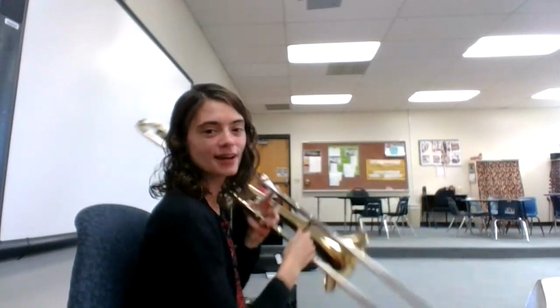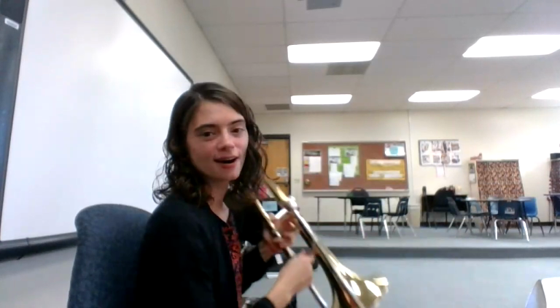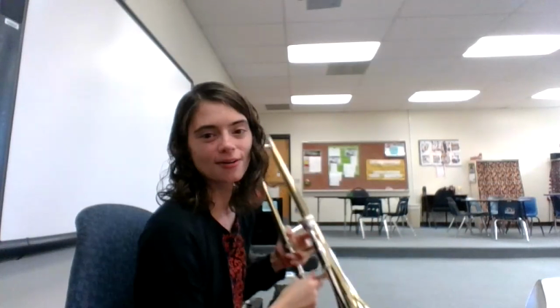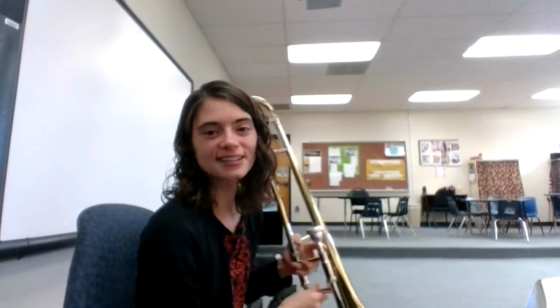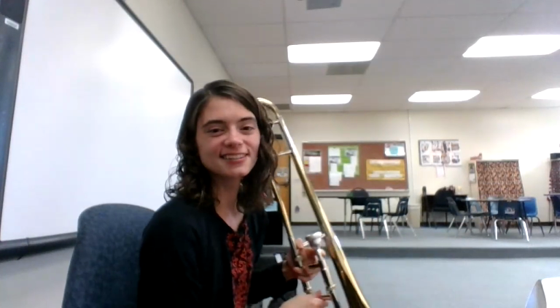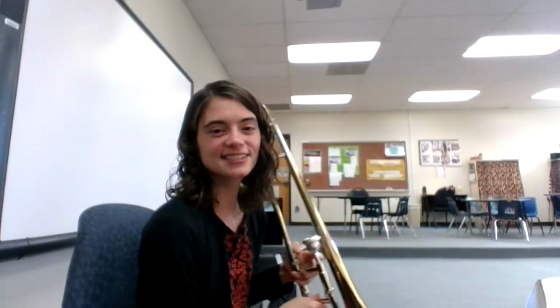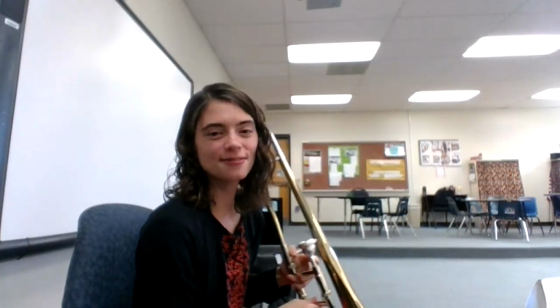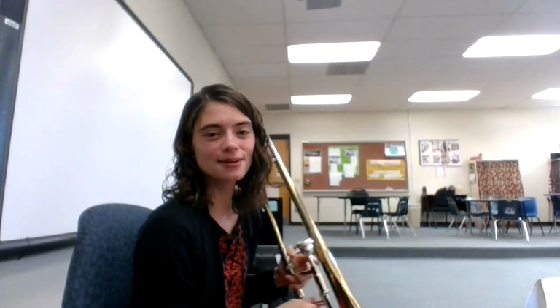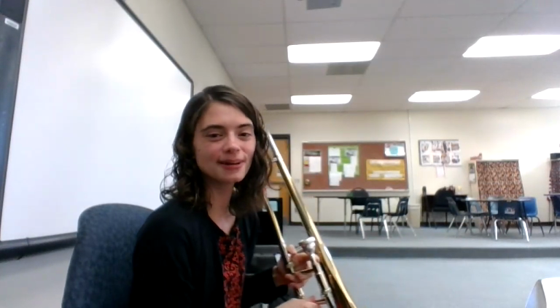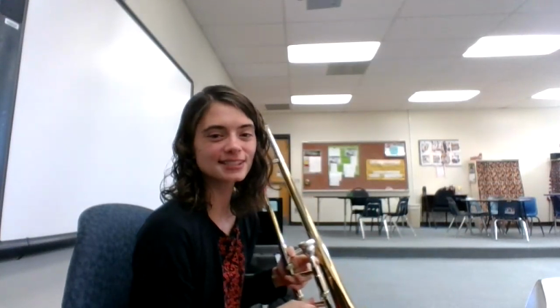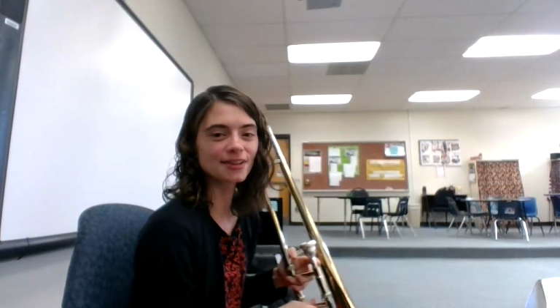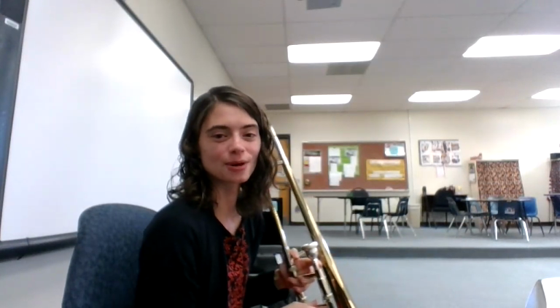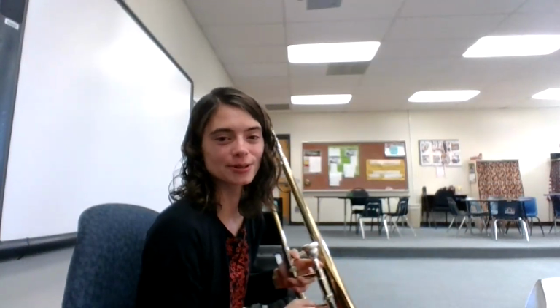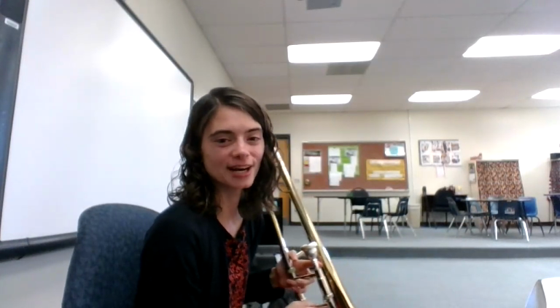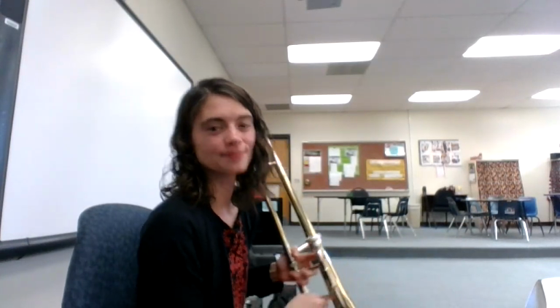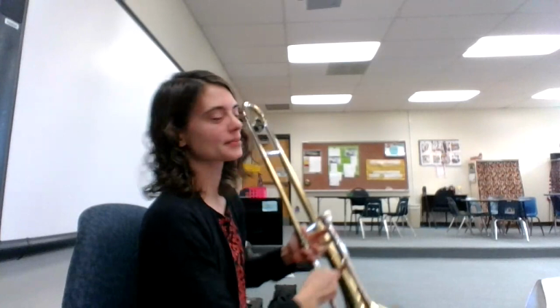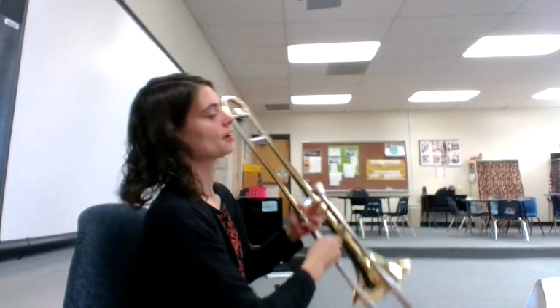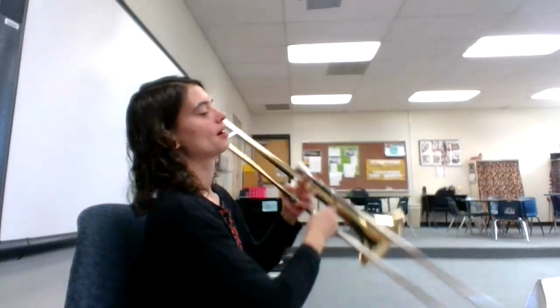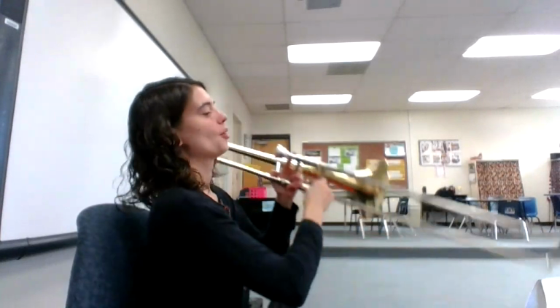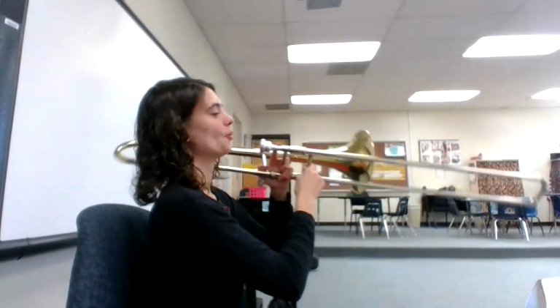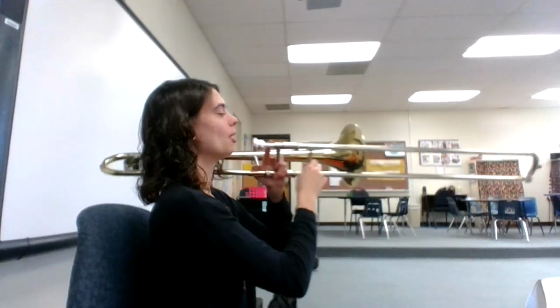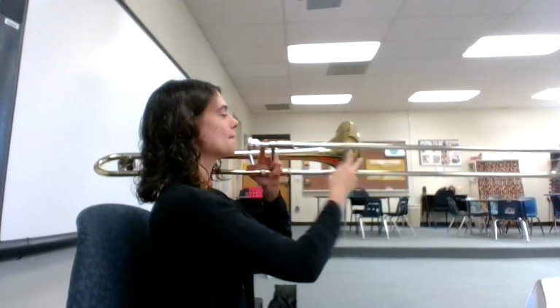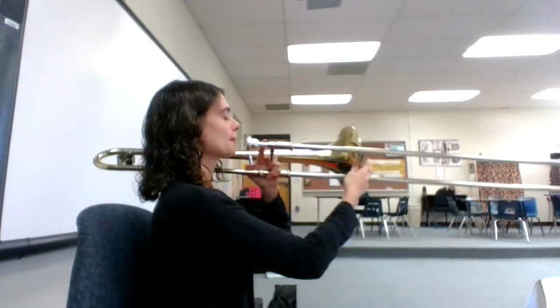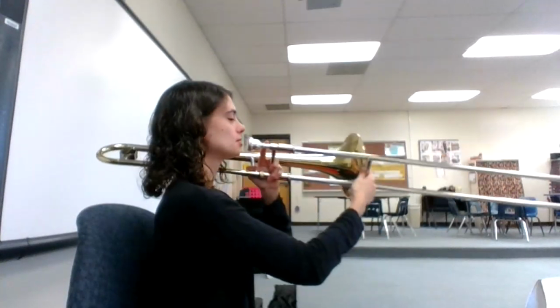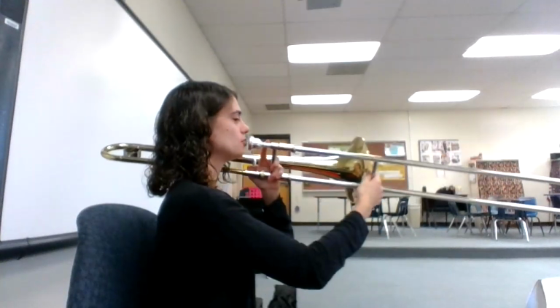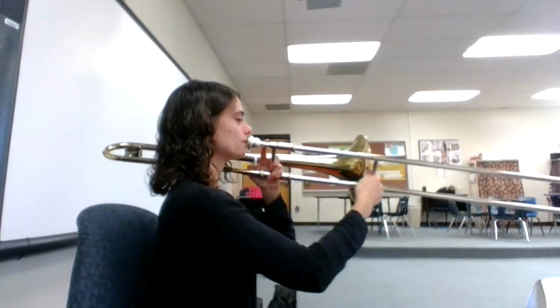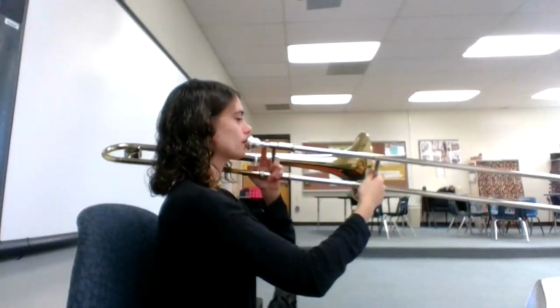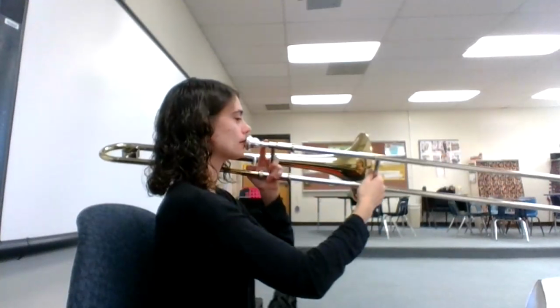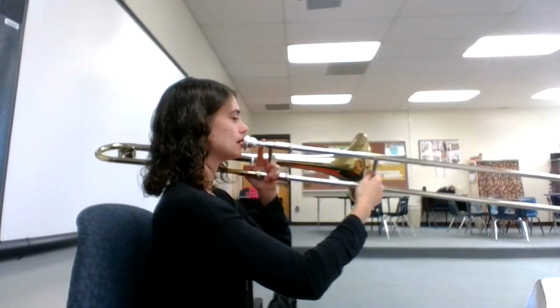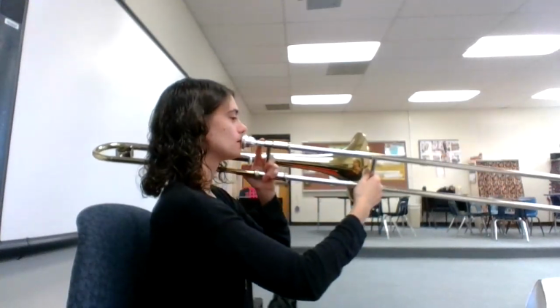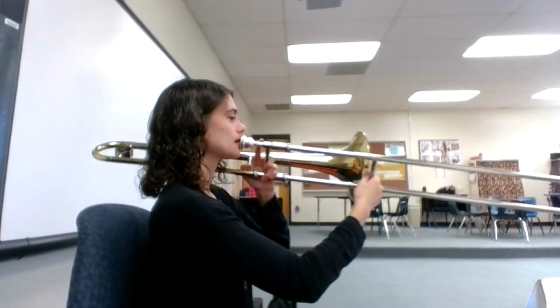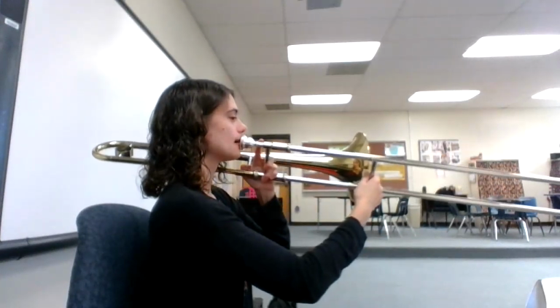All right, let's see if we can play it together one more time. One, two, ready, go.